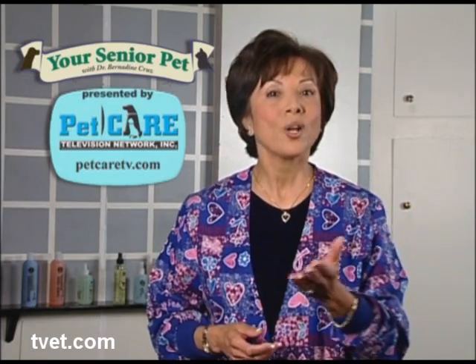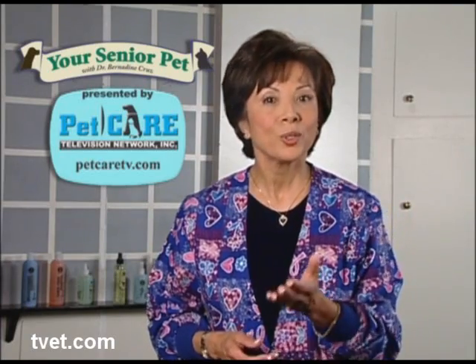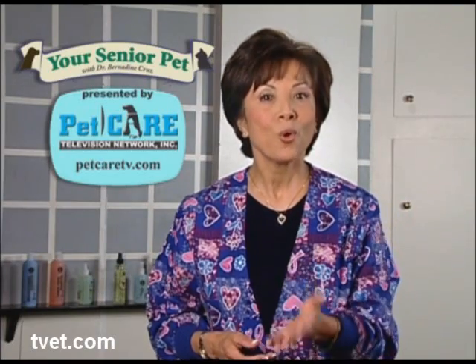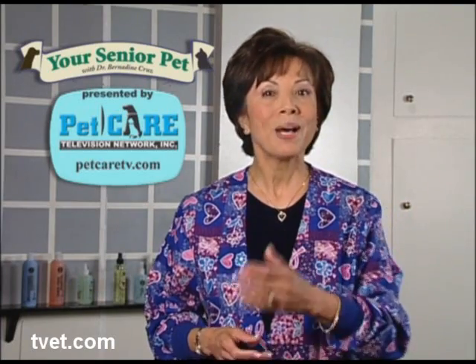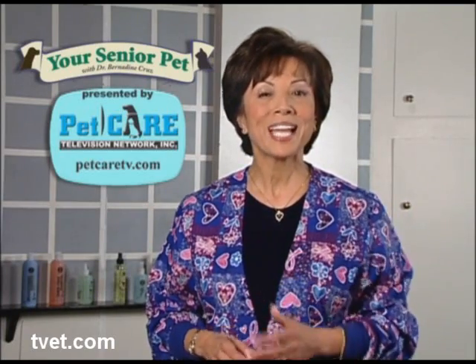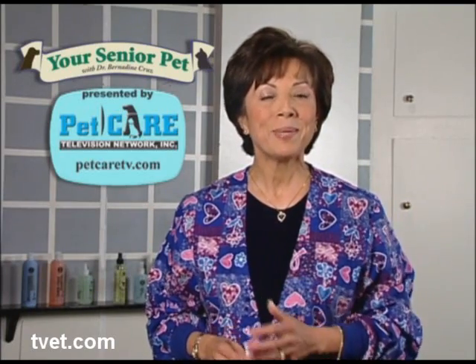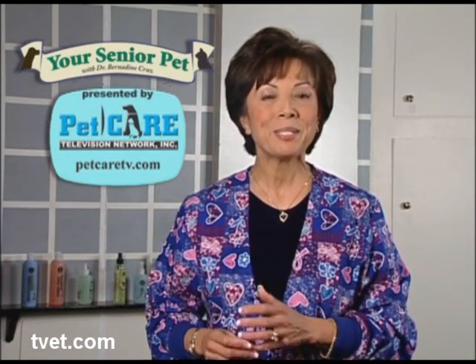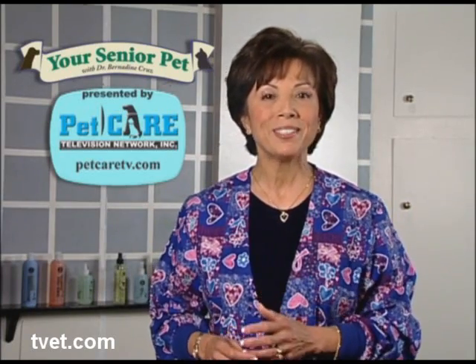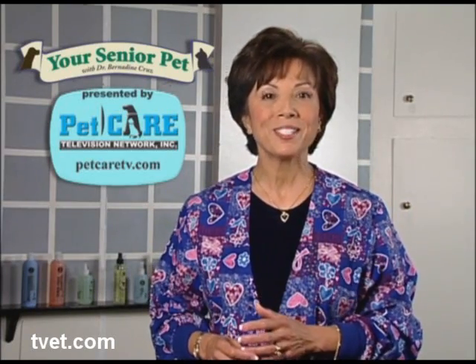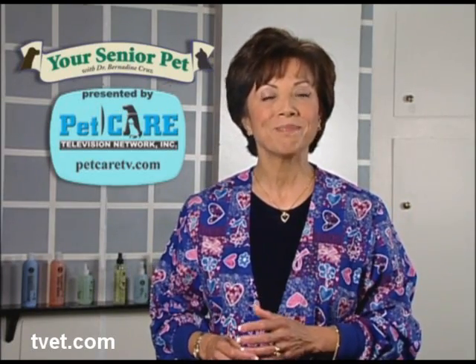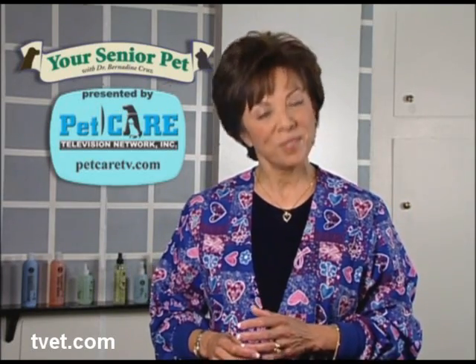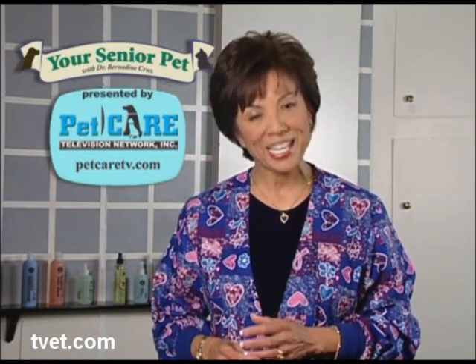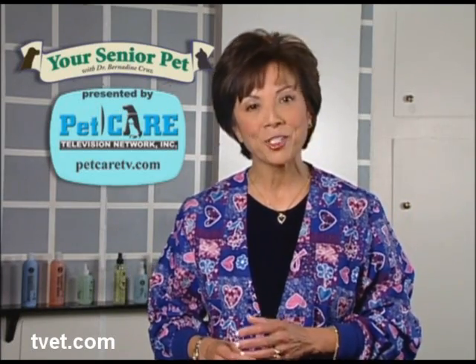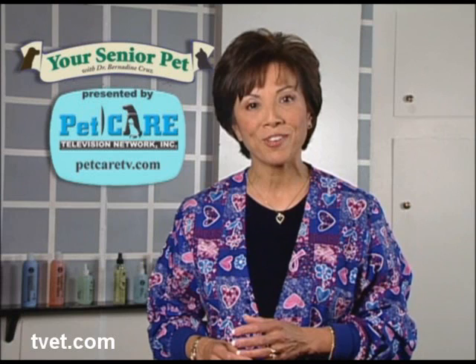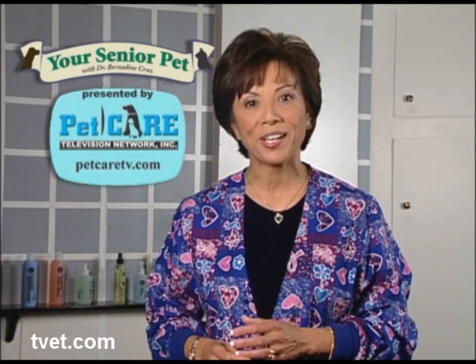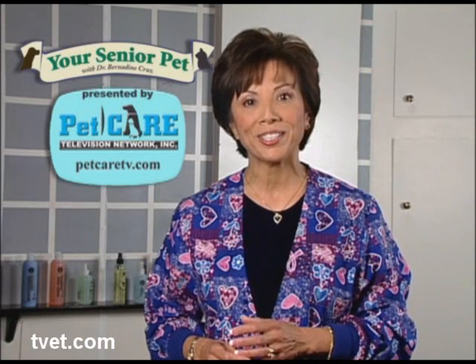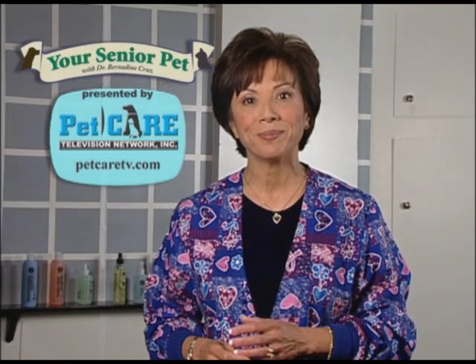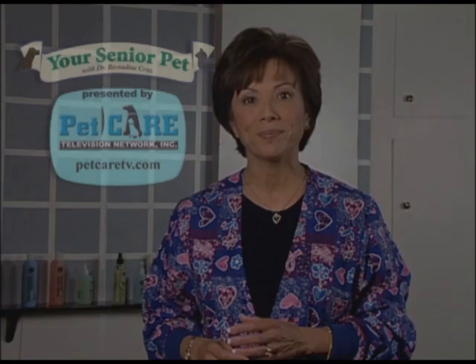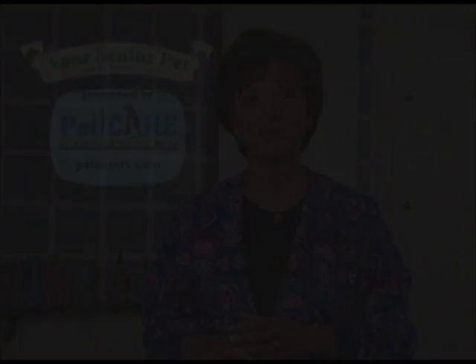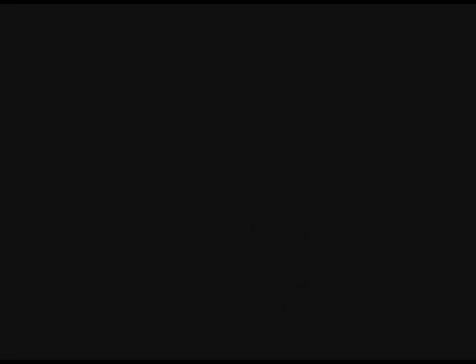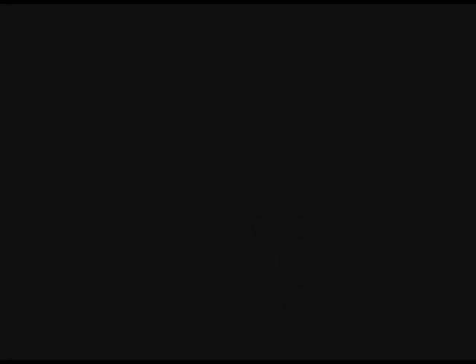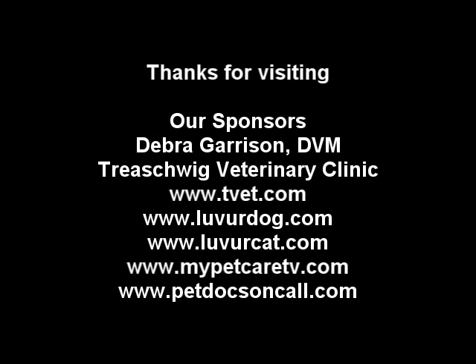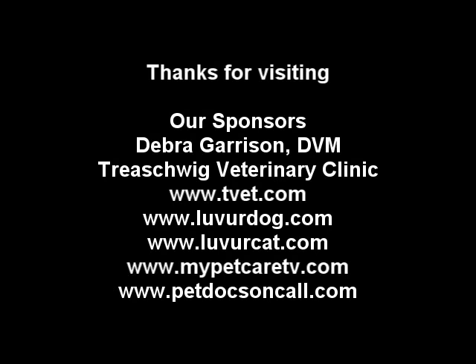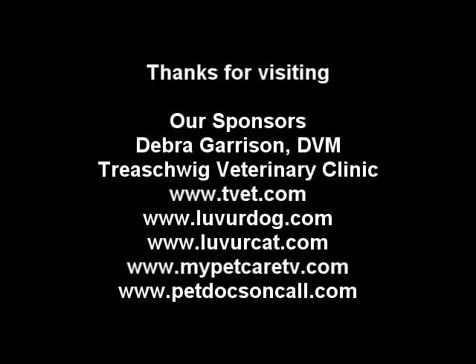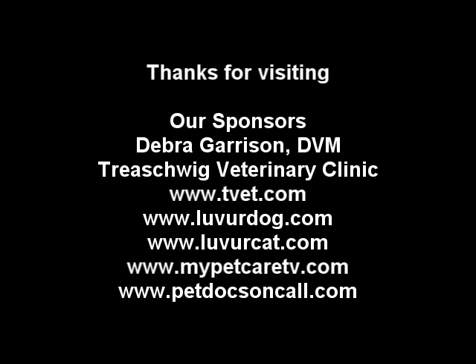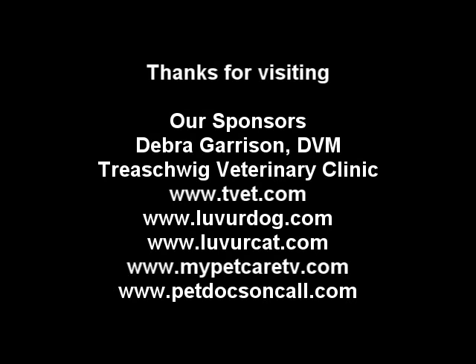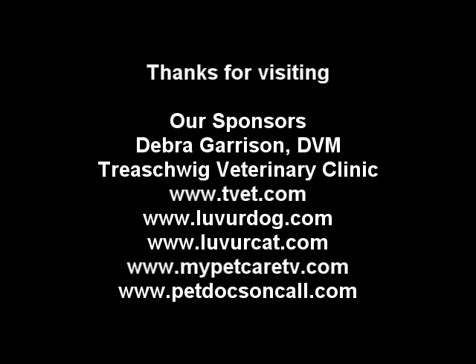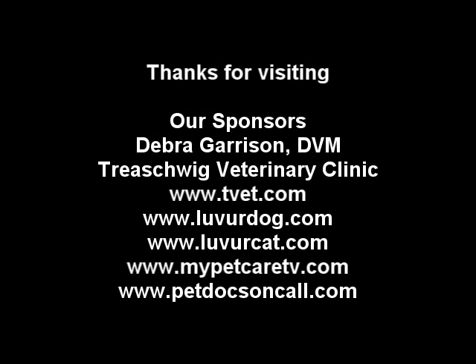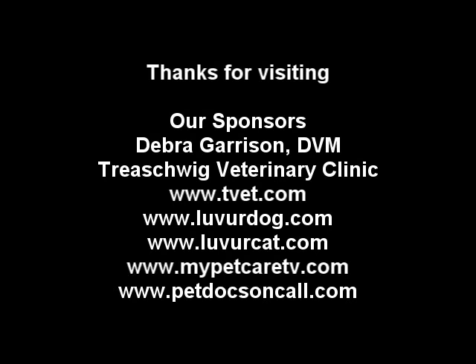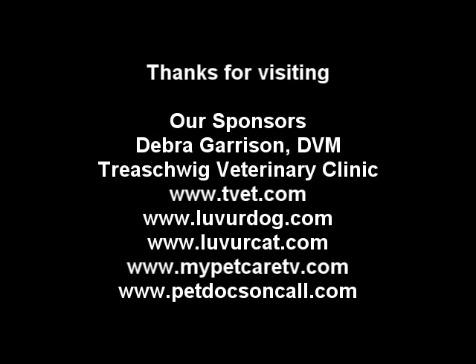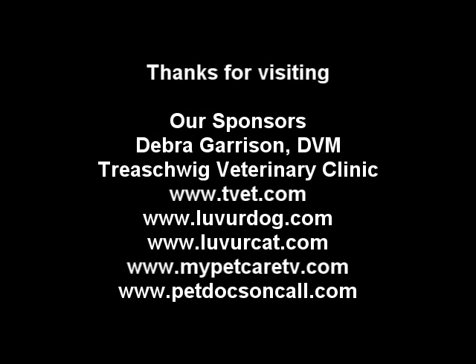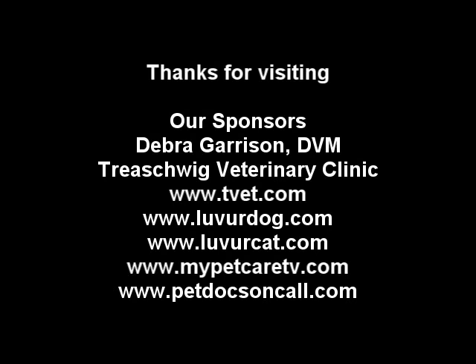Want to learn more about diabetes mellitus? Just ask your veterinarian. Thank you for watching our video.